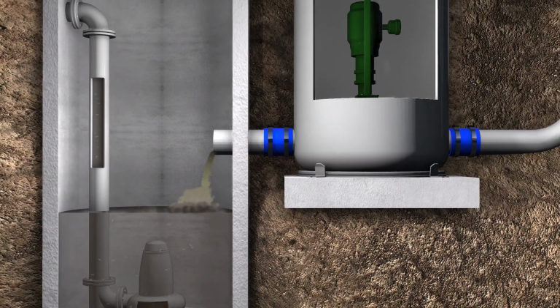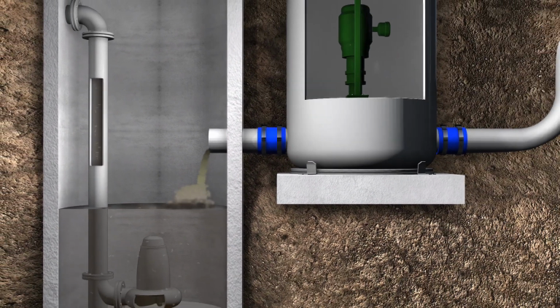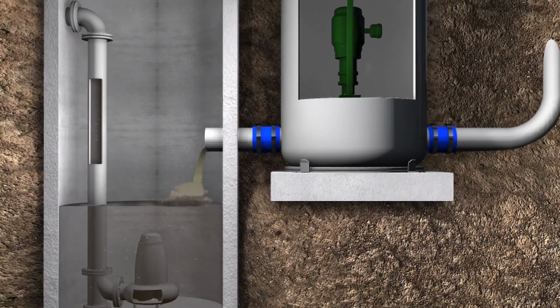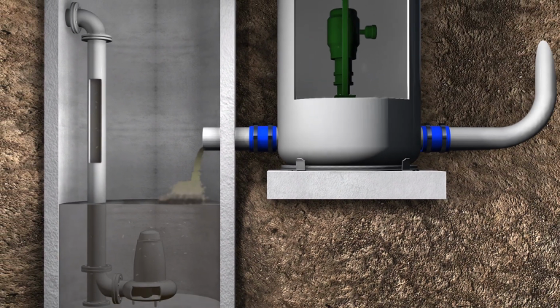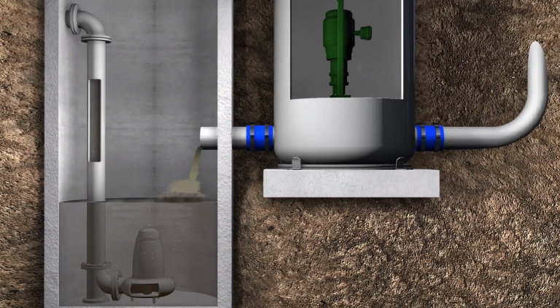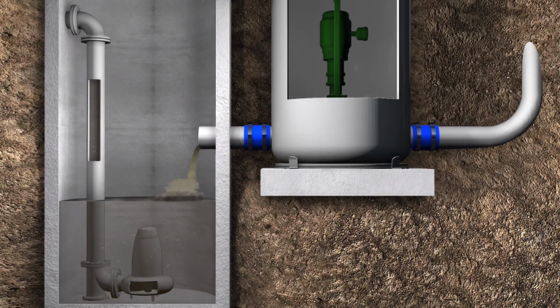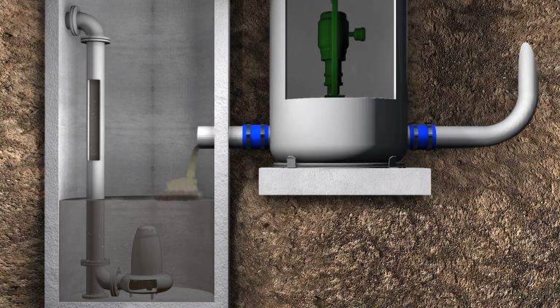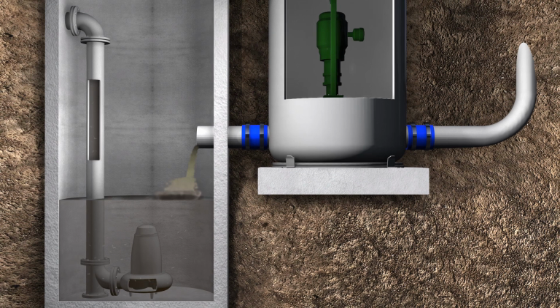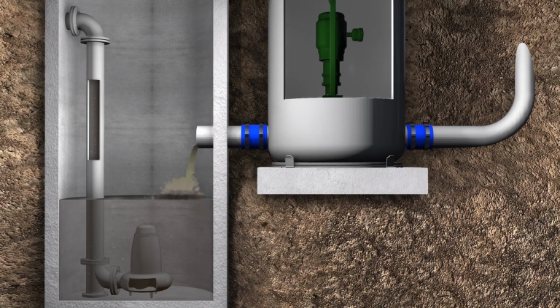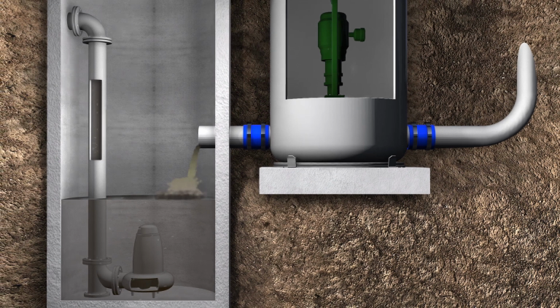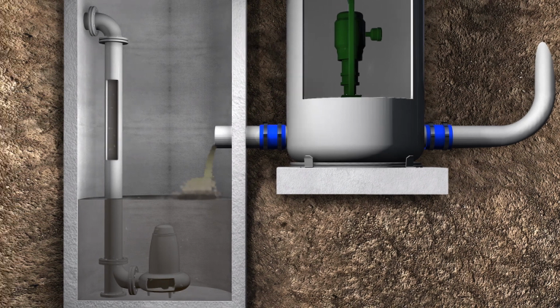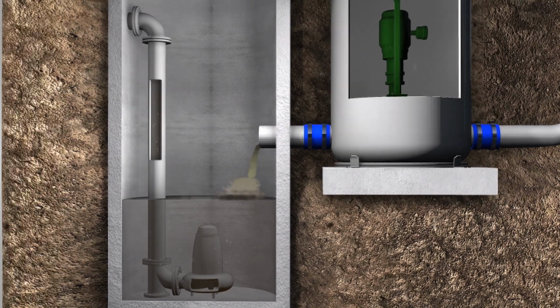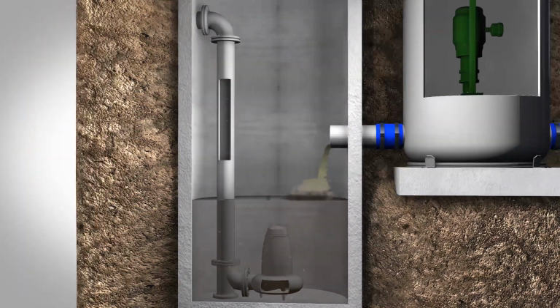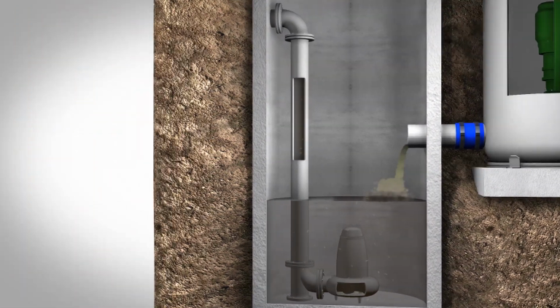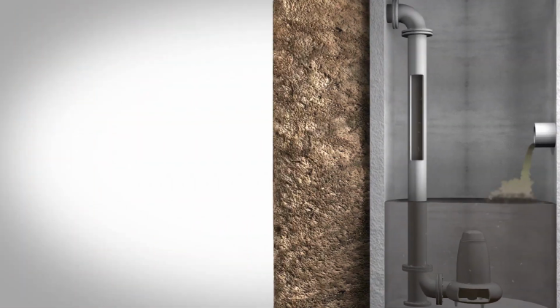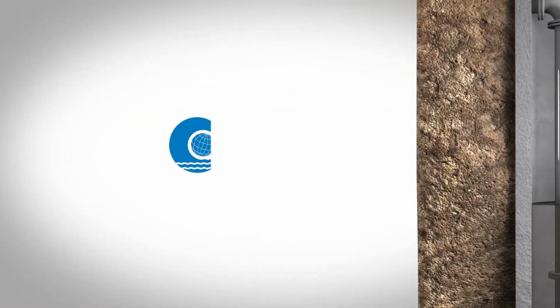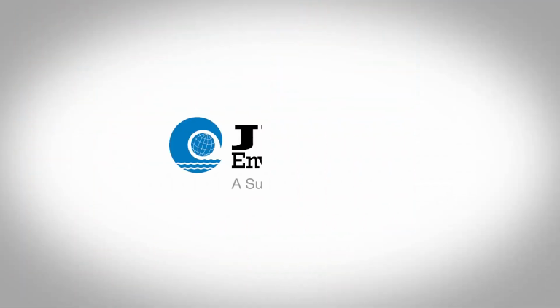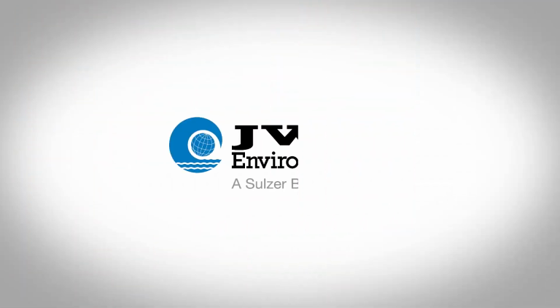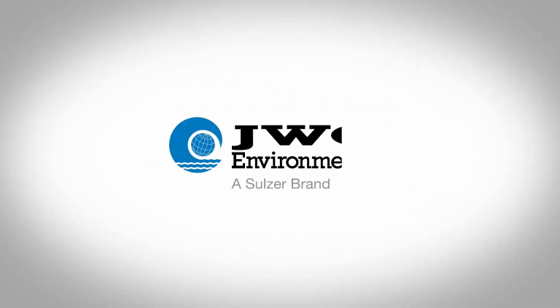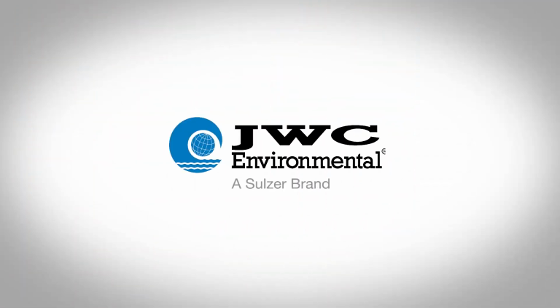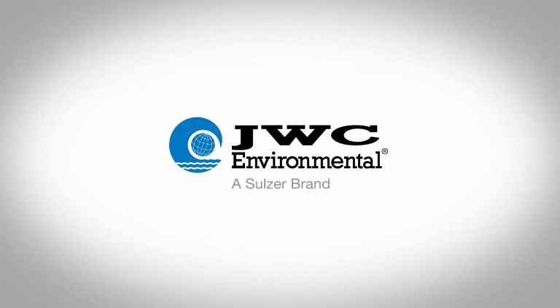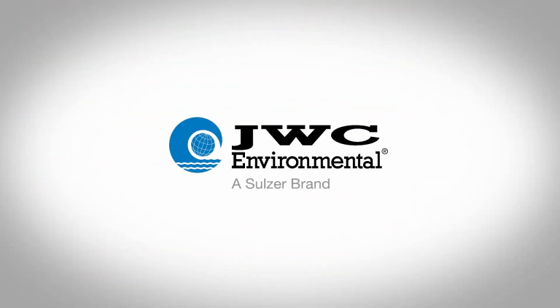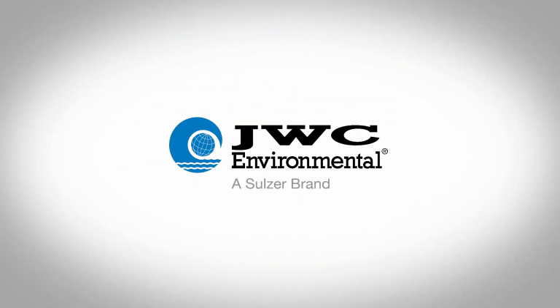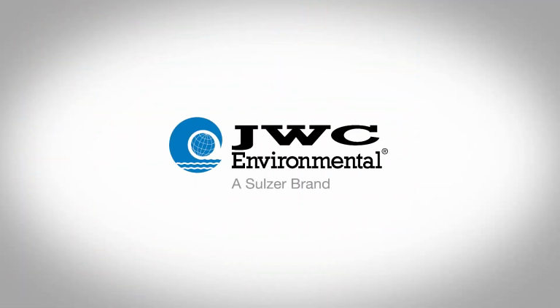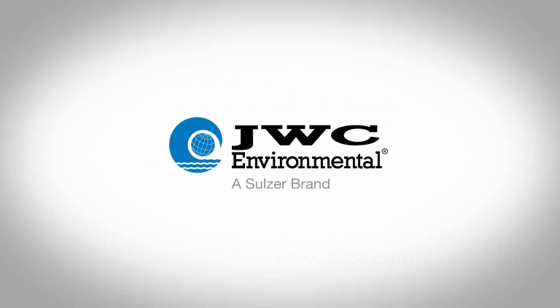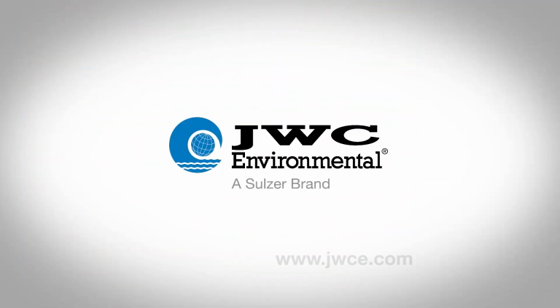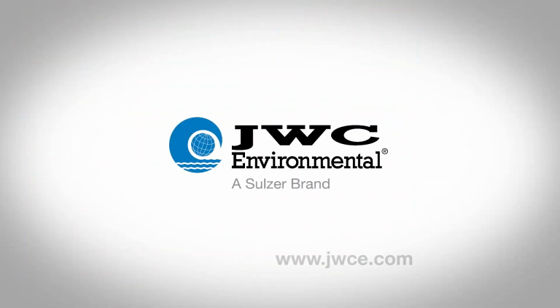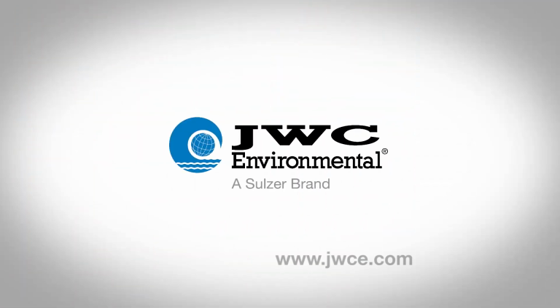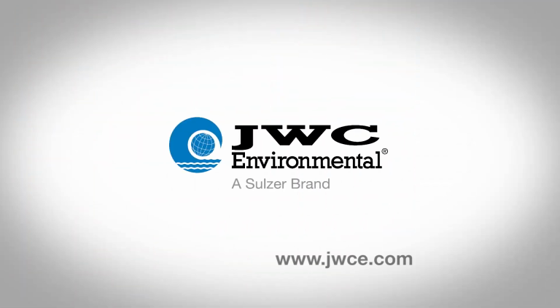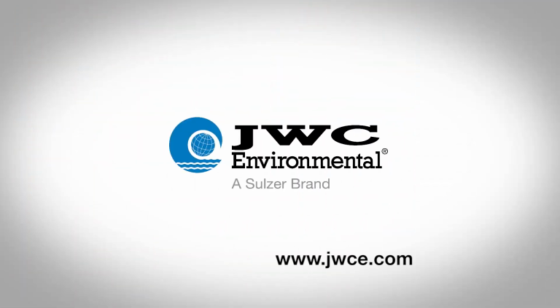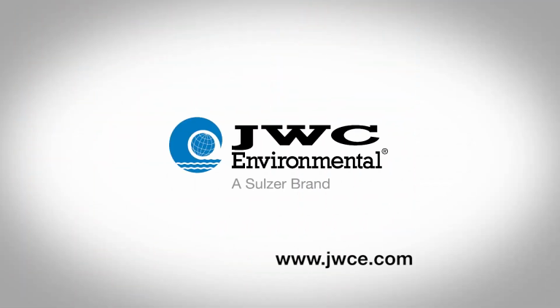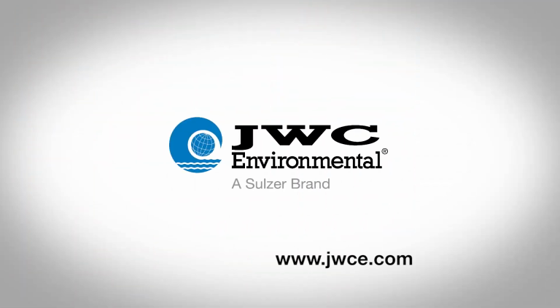To learn more about the Monster manhole system, visit our website or contact your local JWC sales representative.